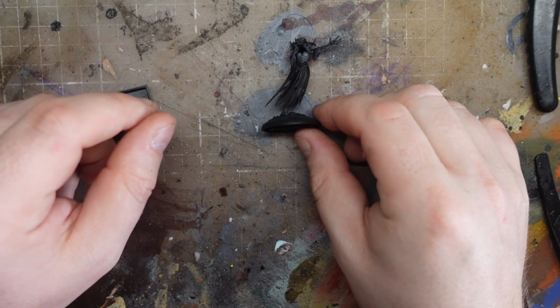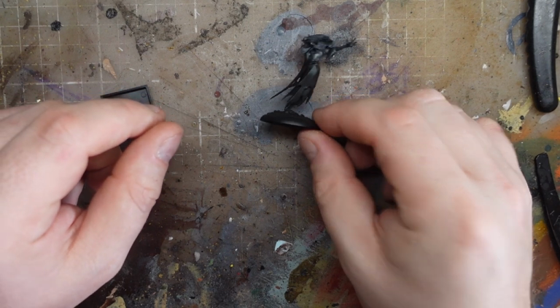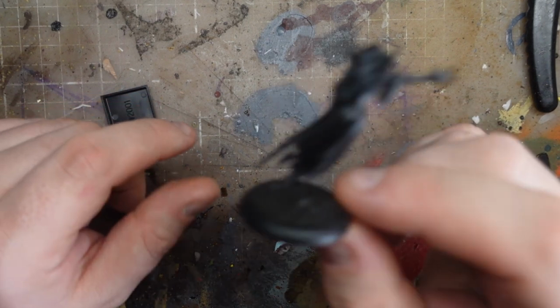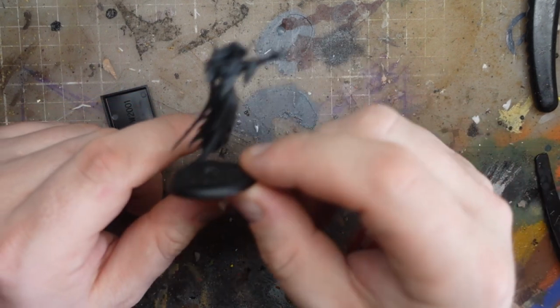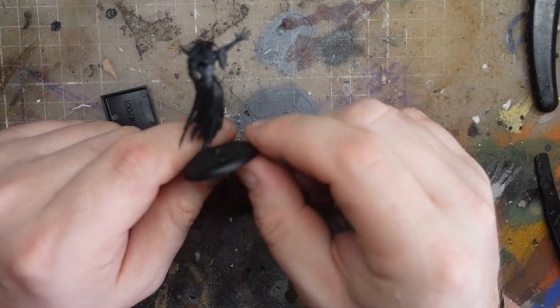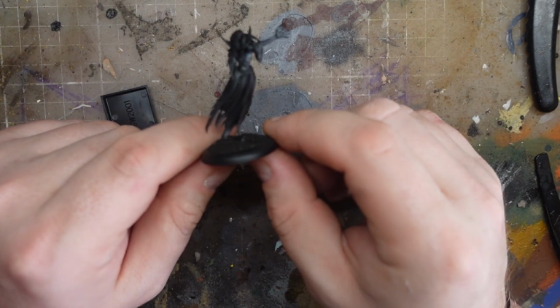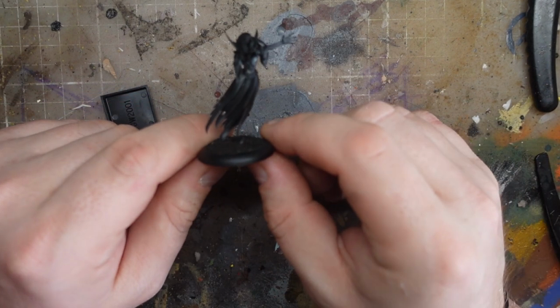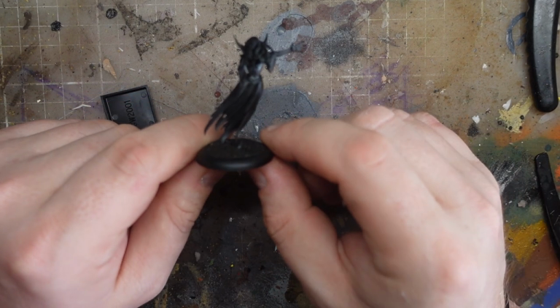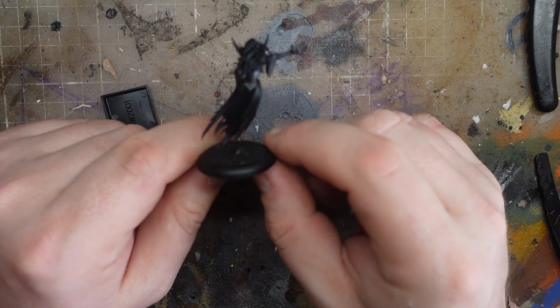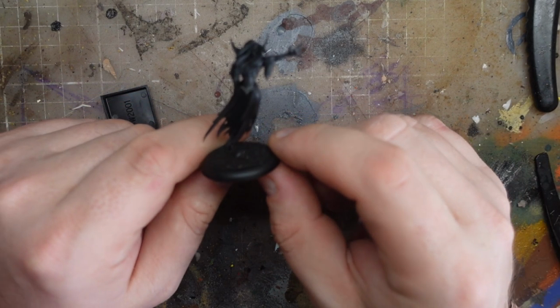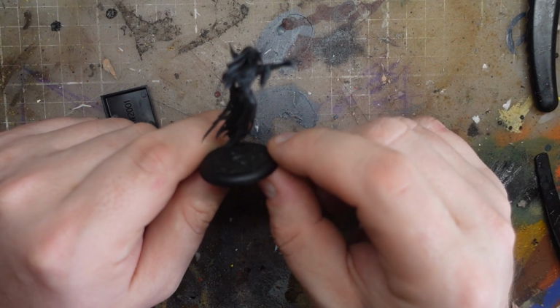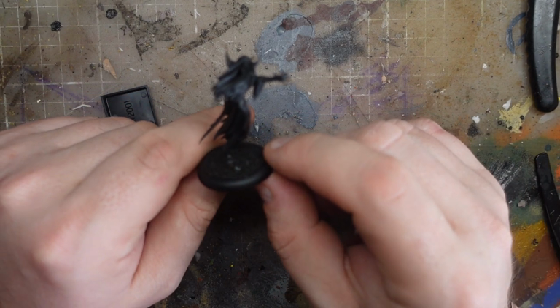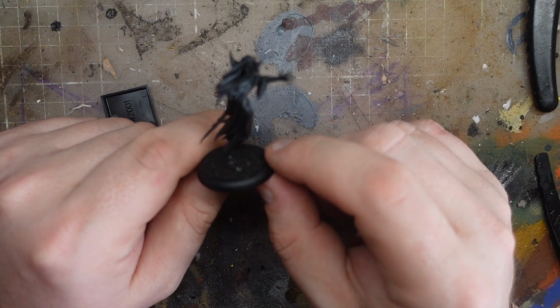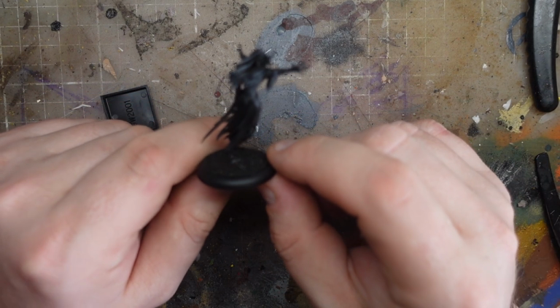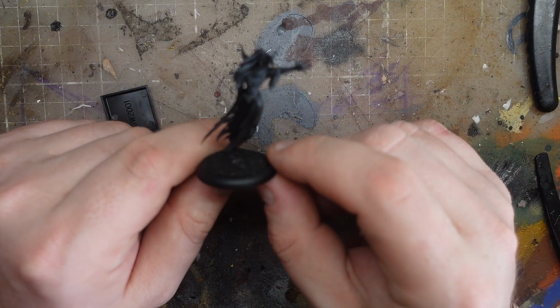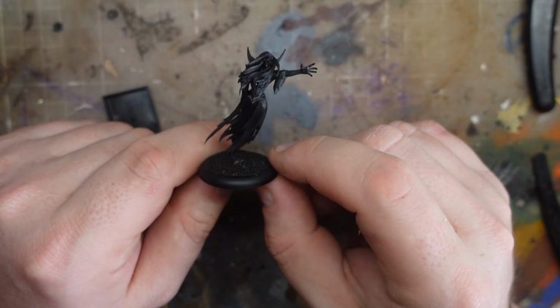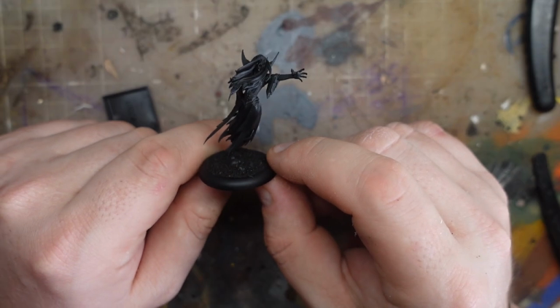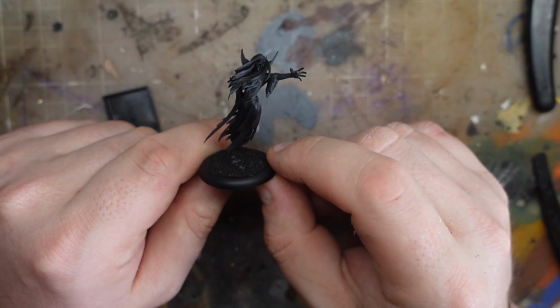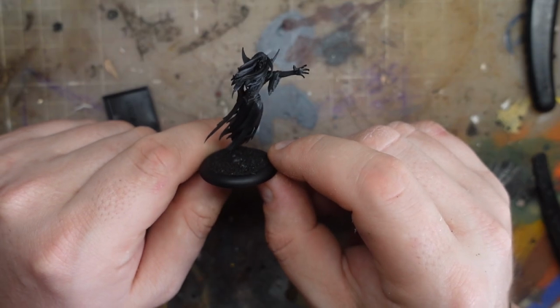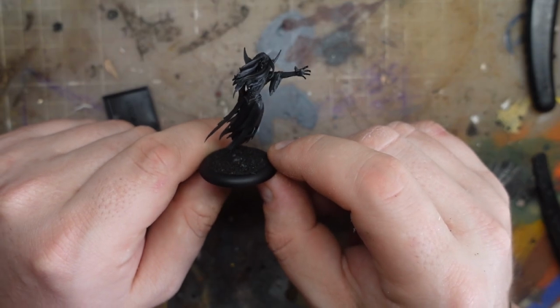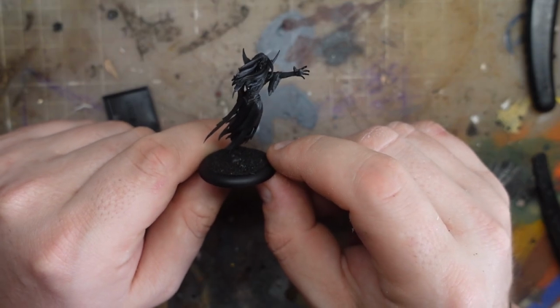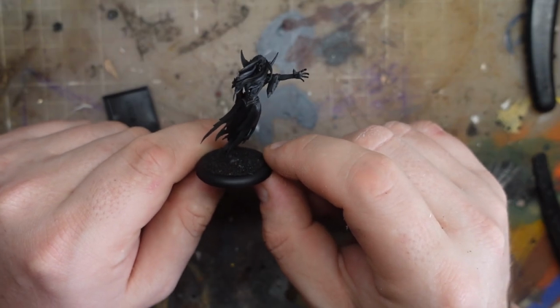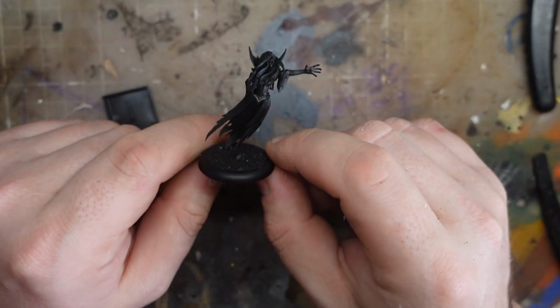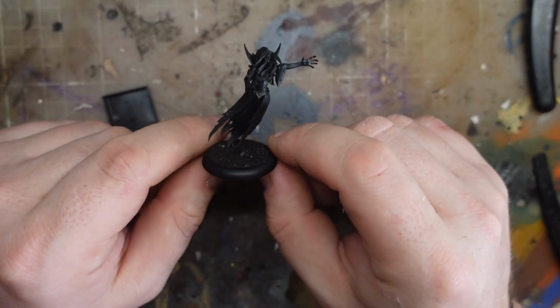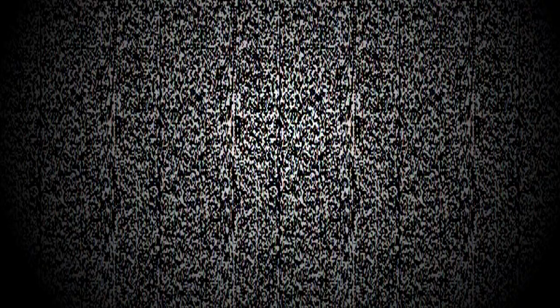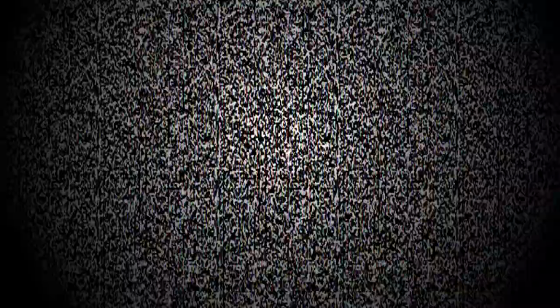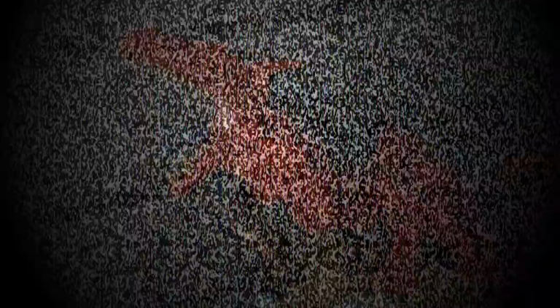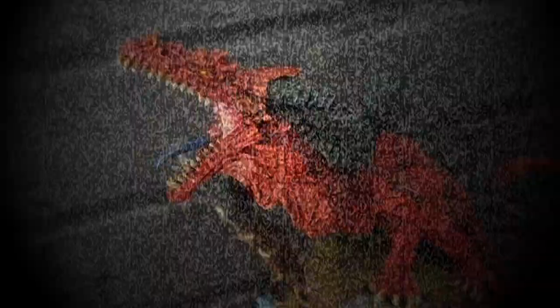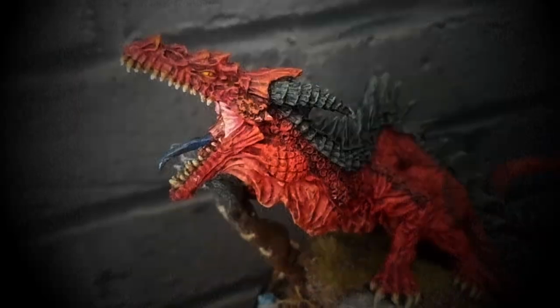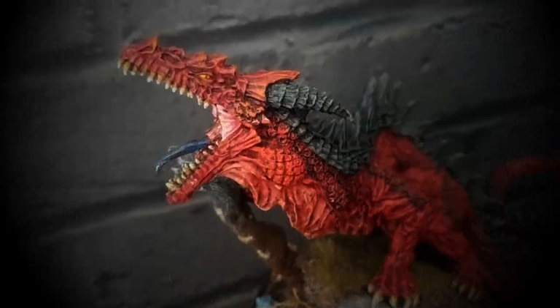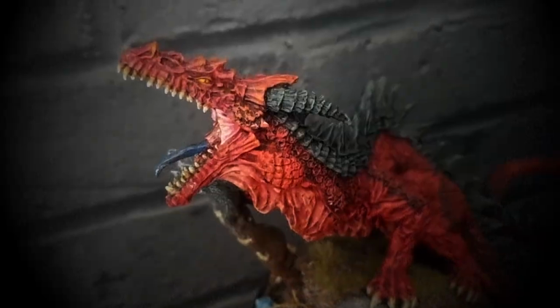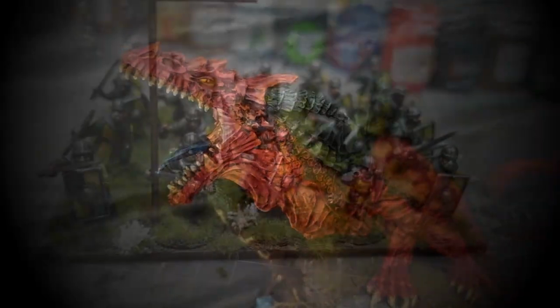In this video we're going to rescue this wraith model. Gruffy Crow!